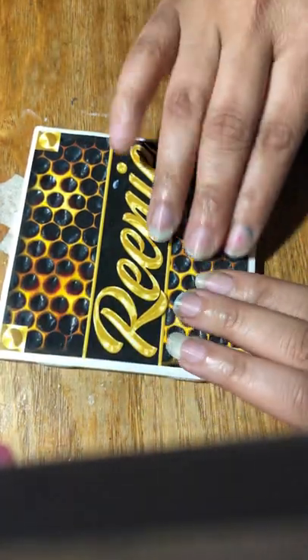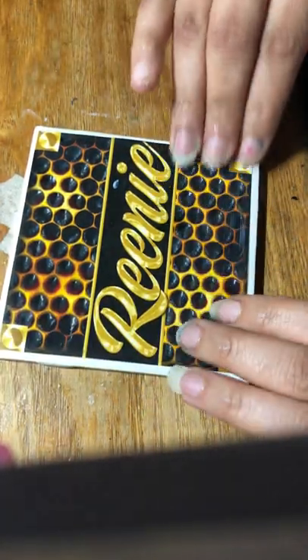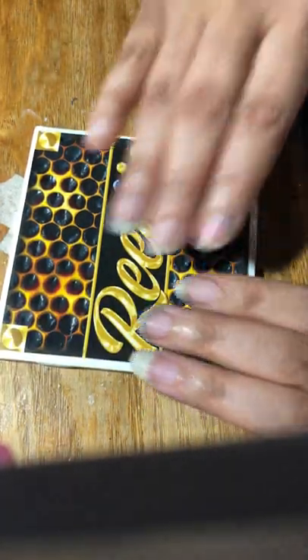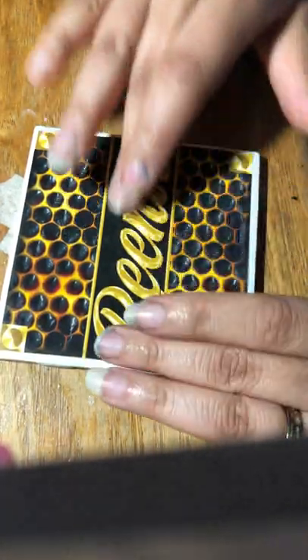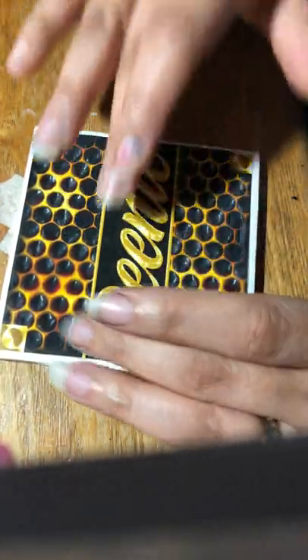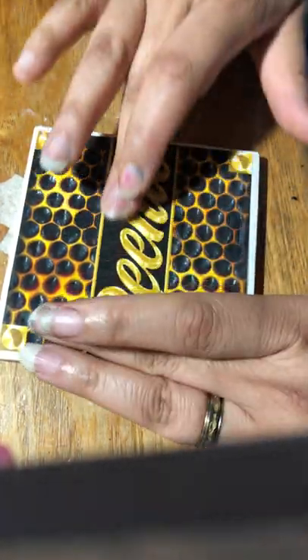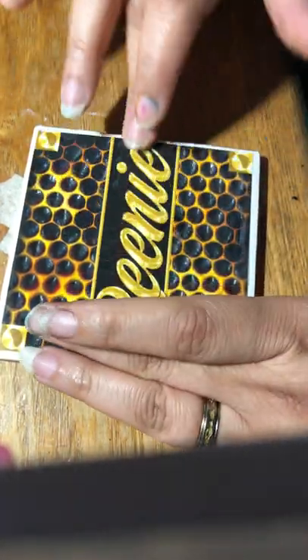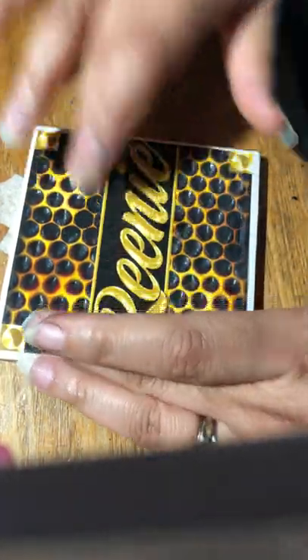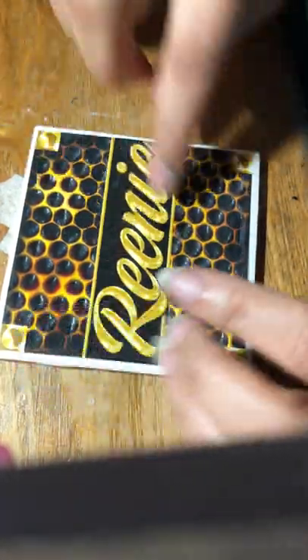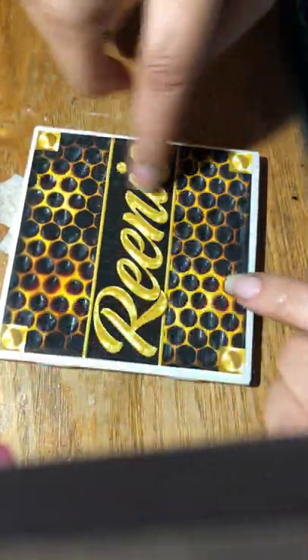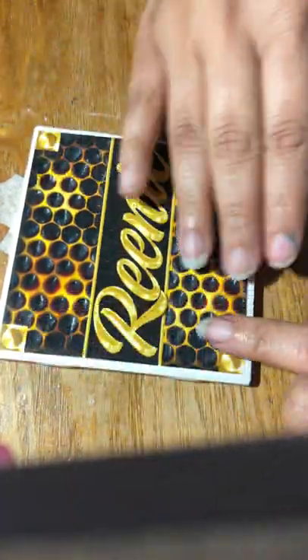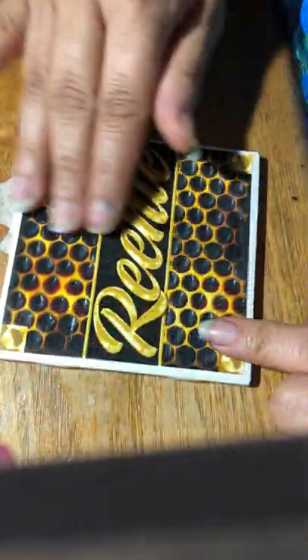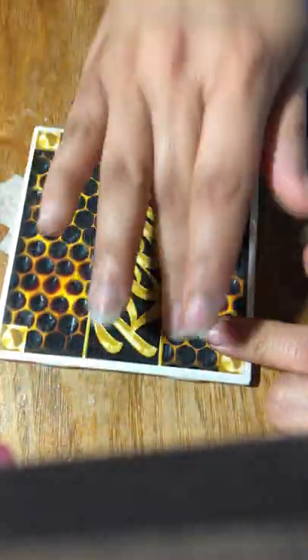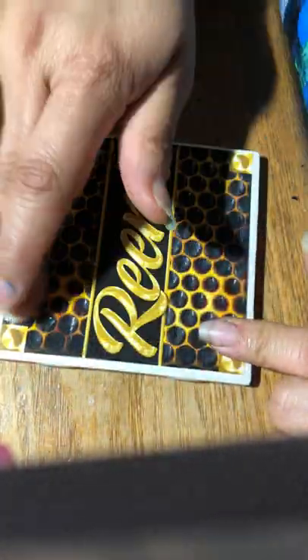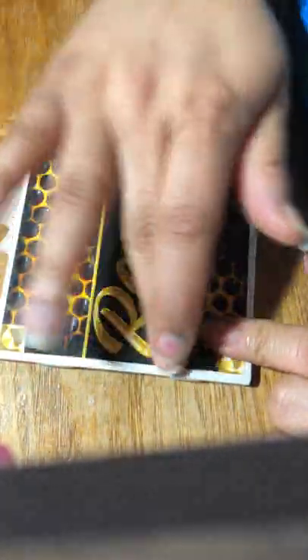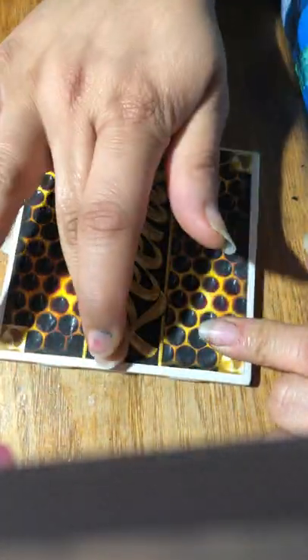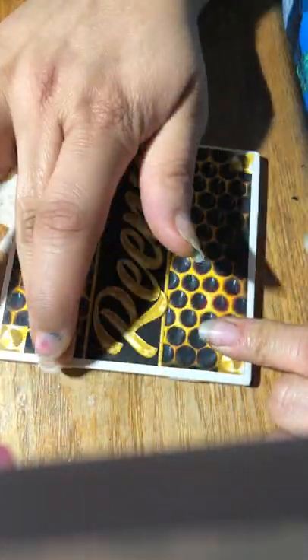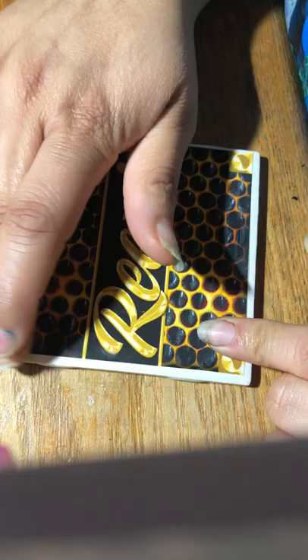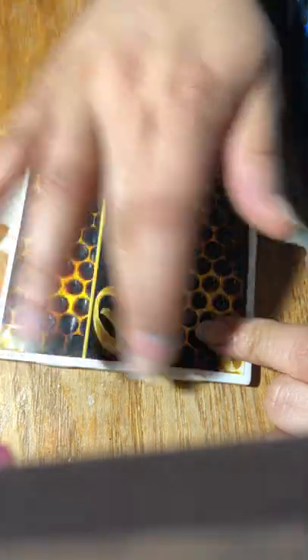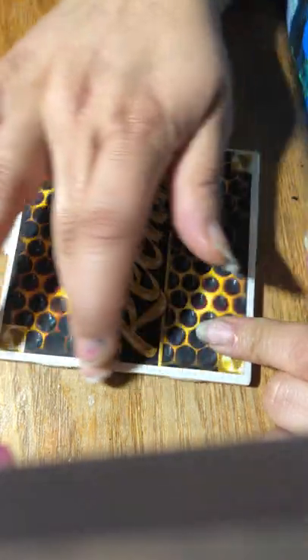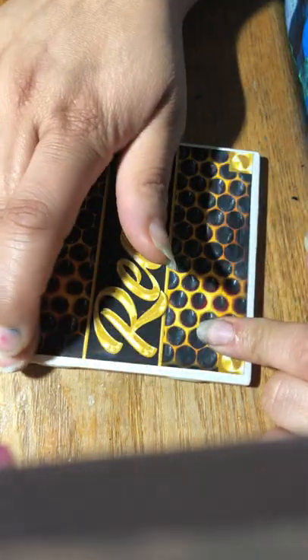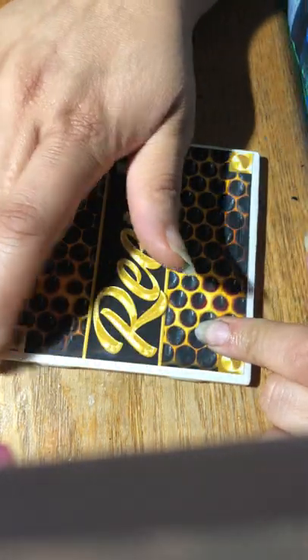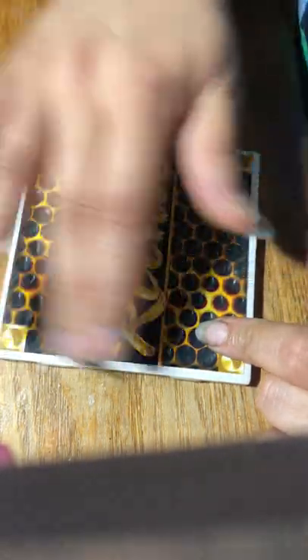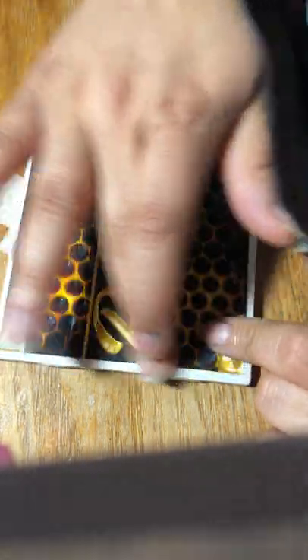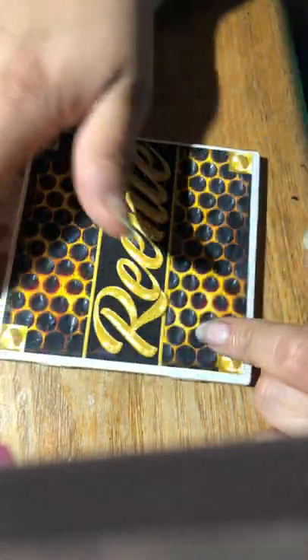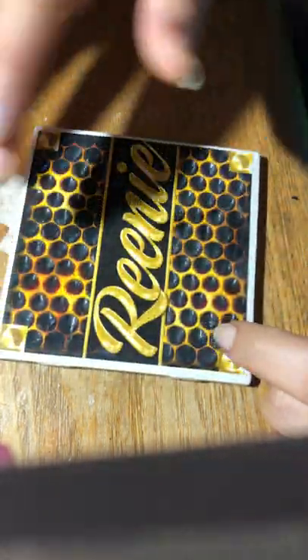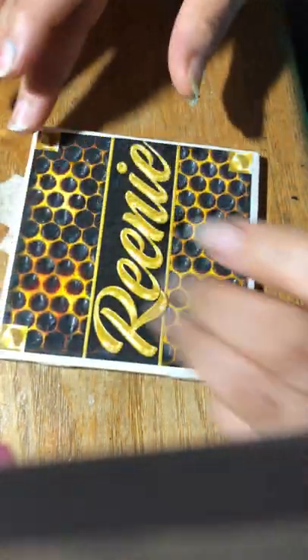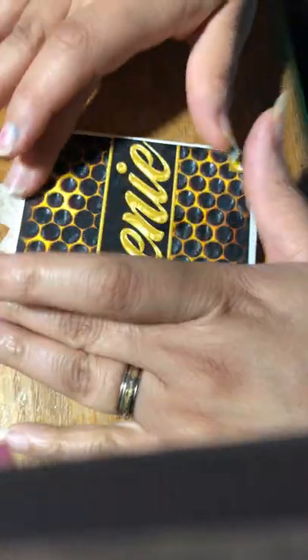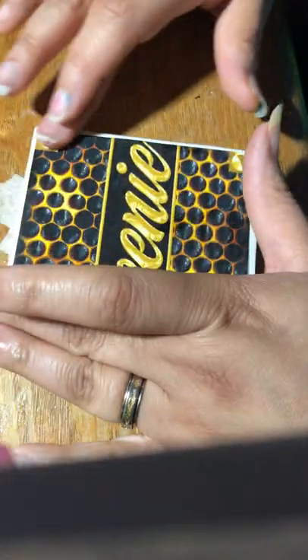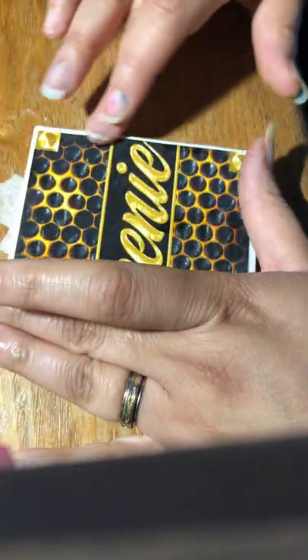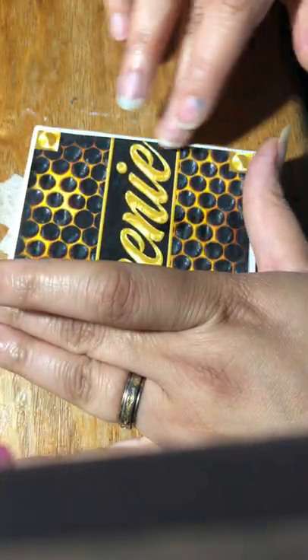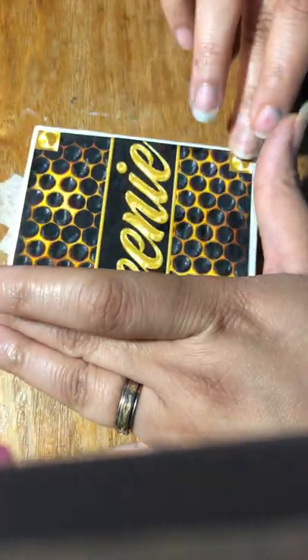Go around the edges and make sure it sticks down pretty good. Don't worry about getting it down on the front because you're going to Mod Podge that down as well.